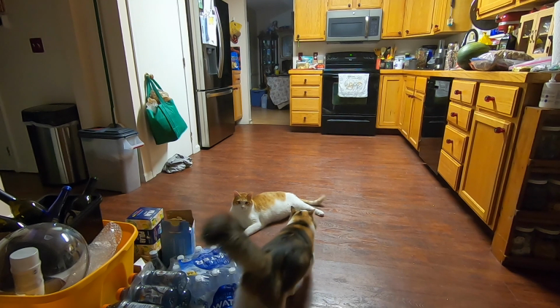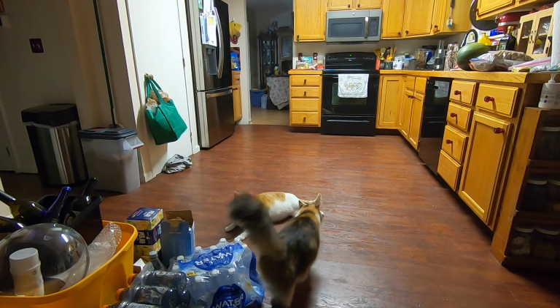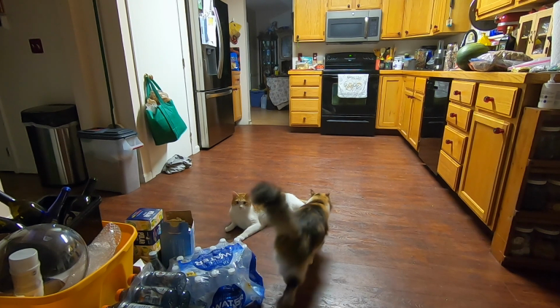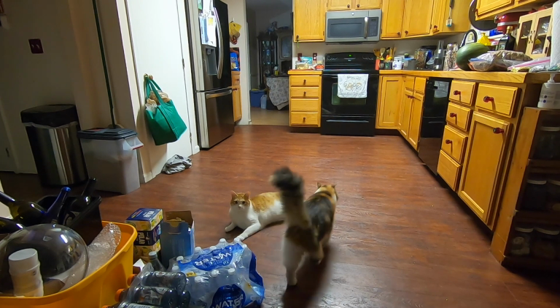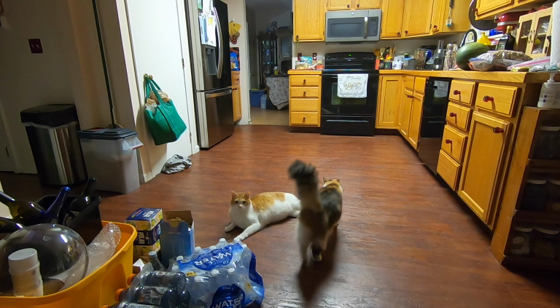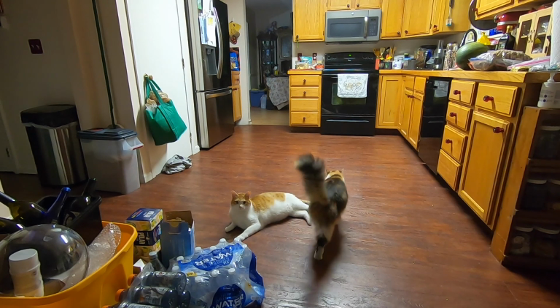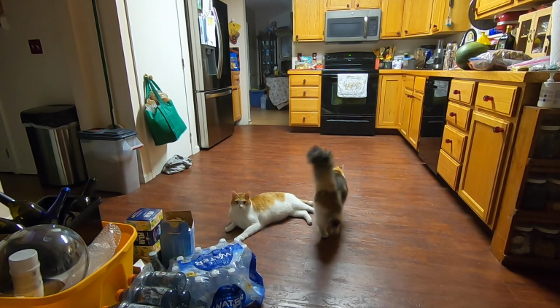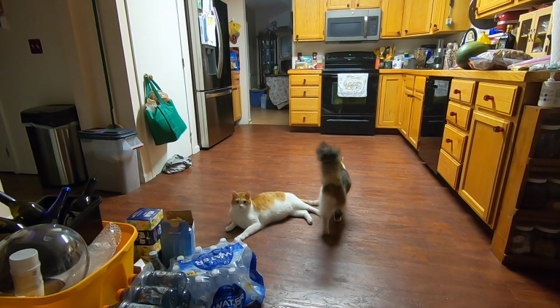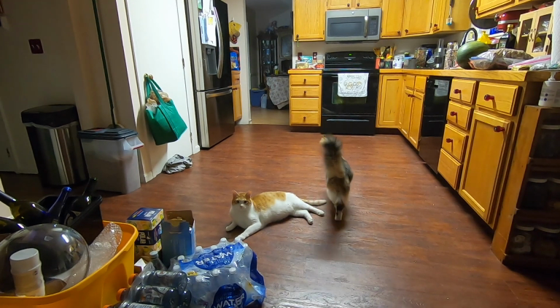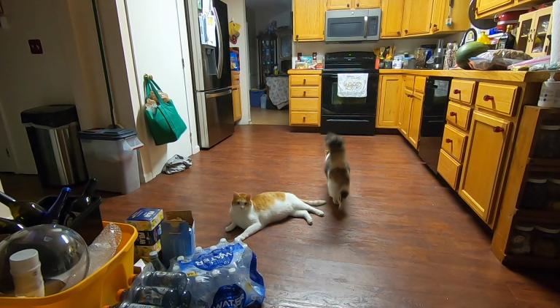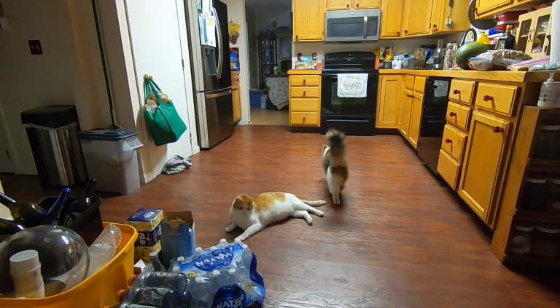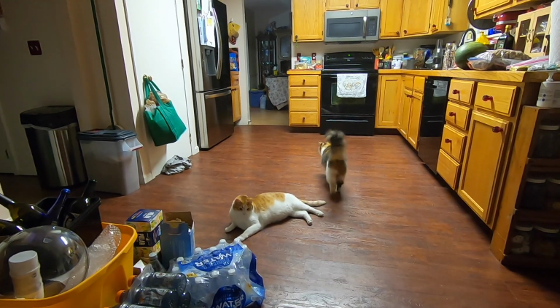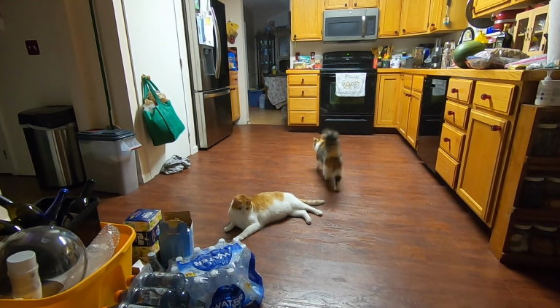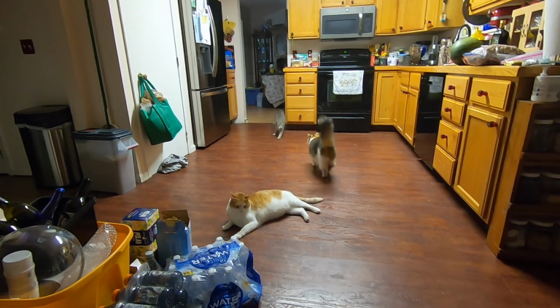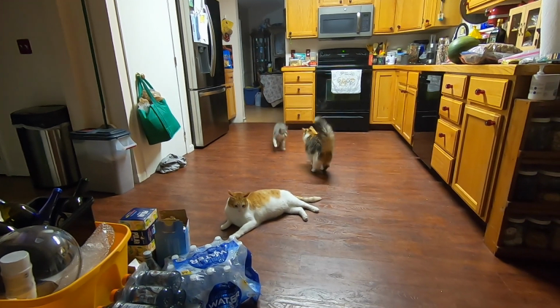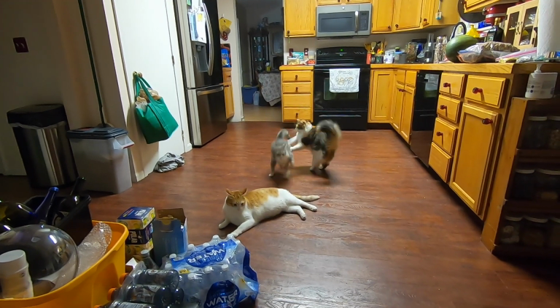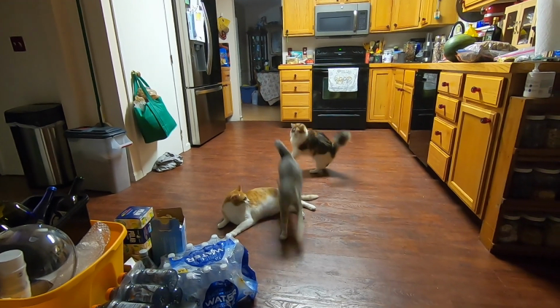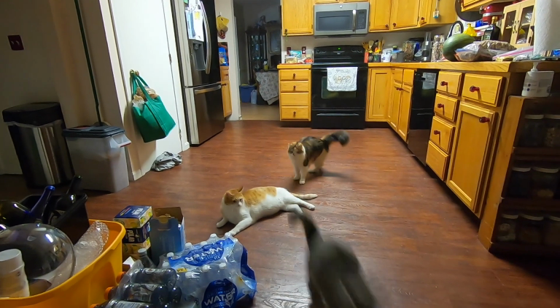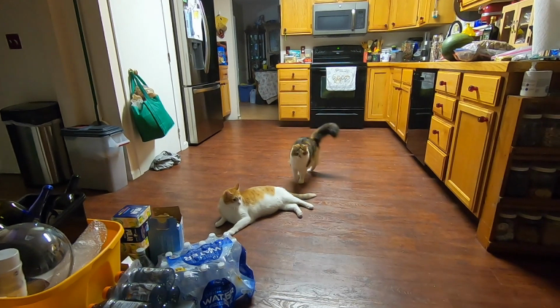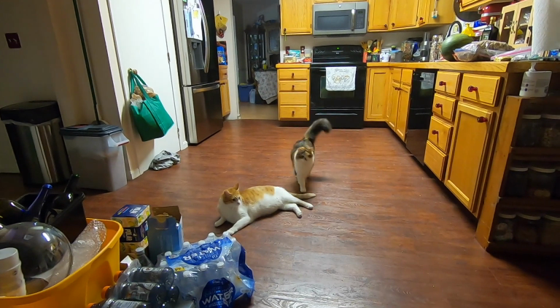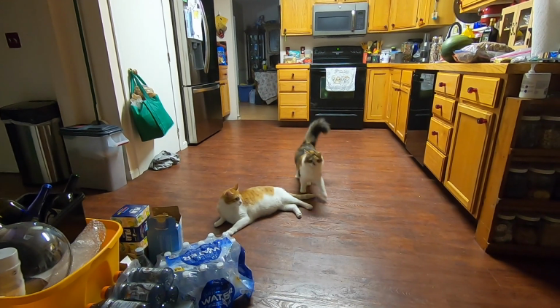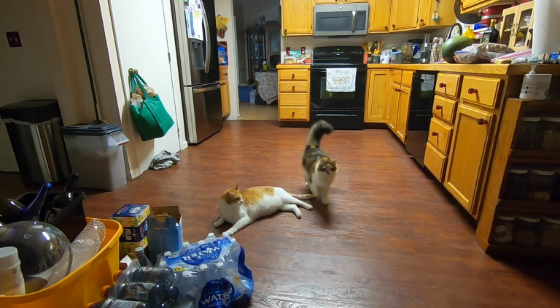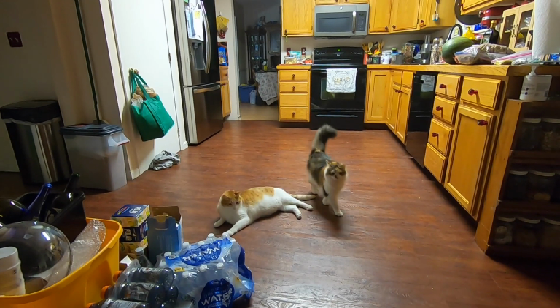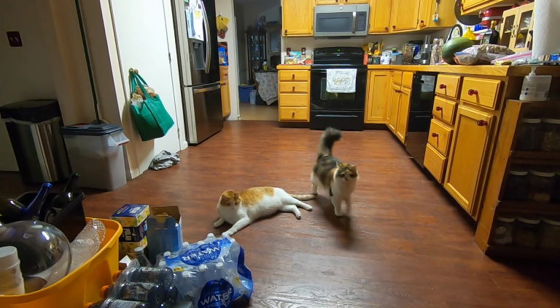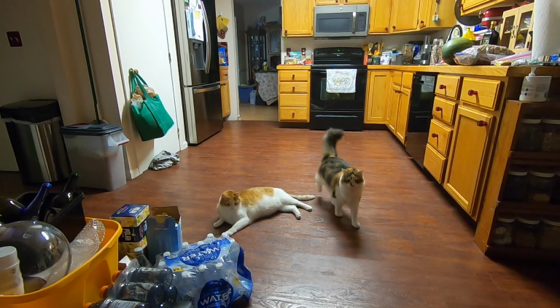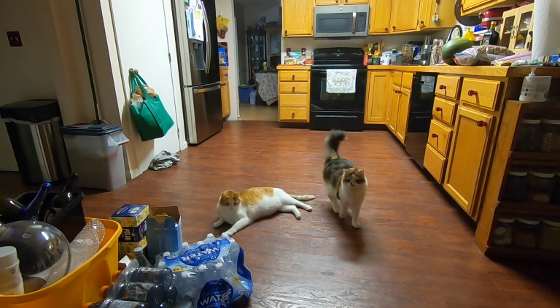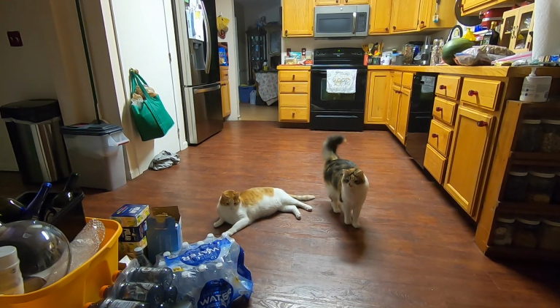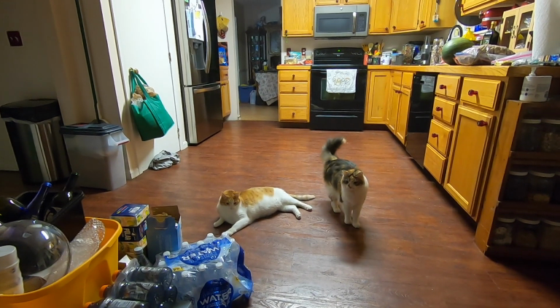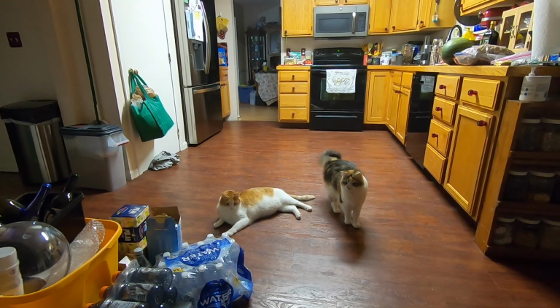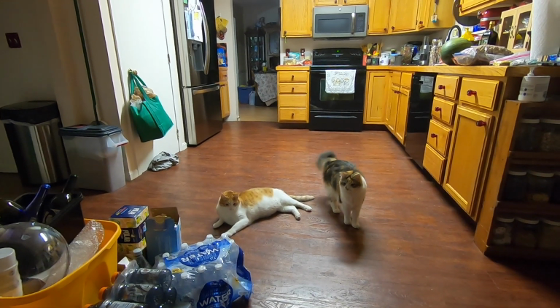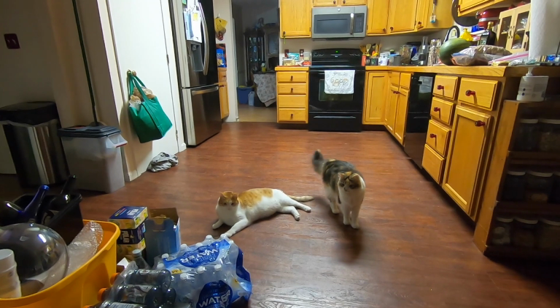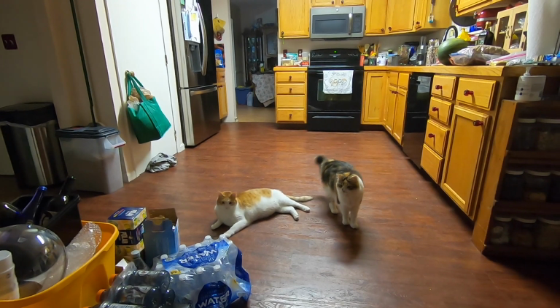And here's a little bit of the fun I get to see in the wee hours of night when I'm working — the cats just scooting through the area.